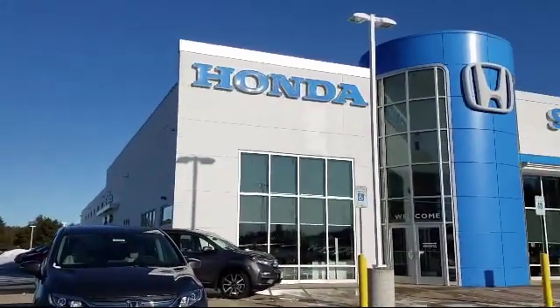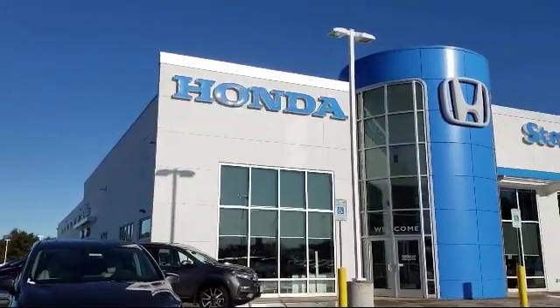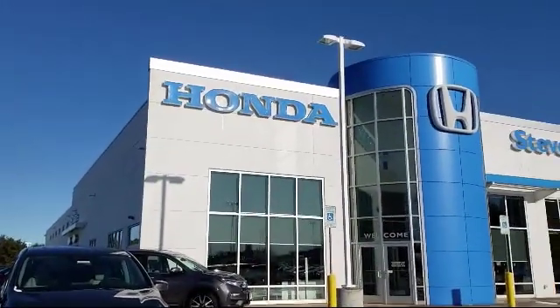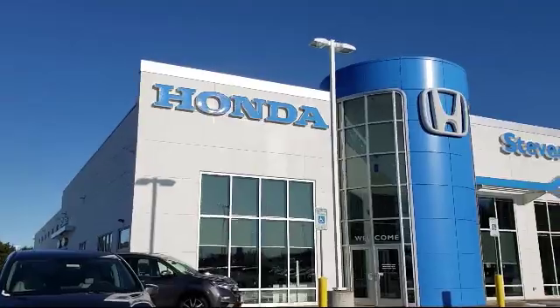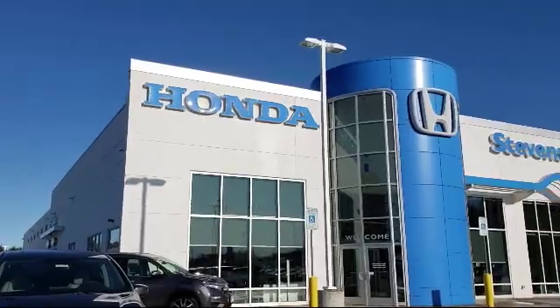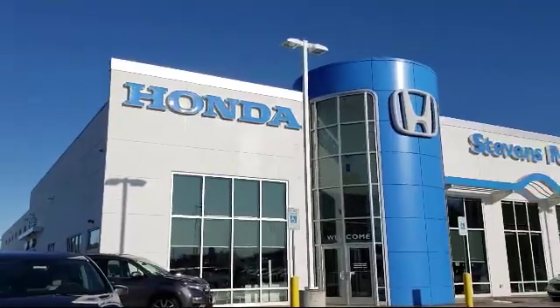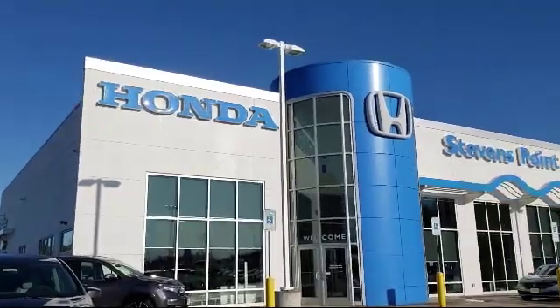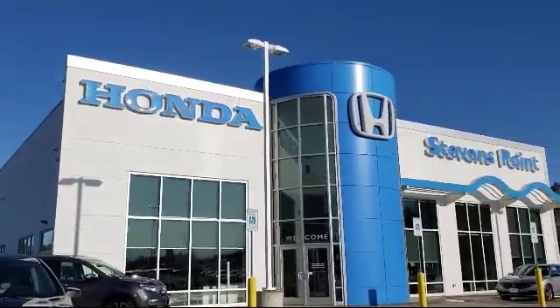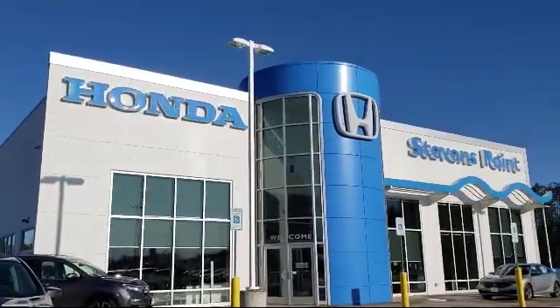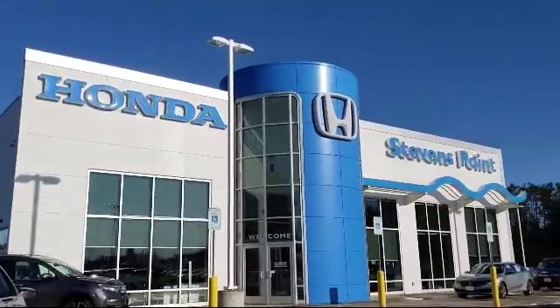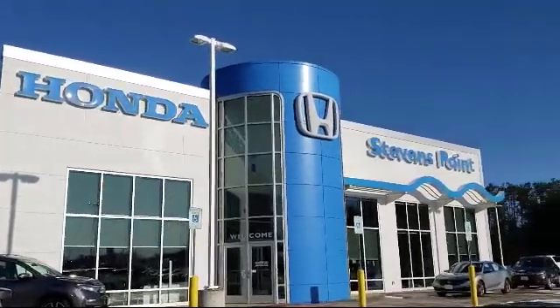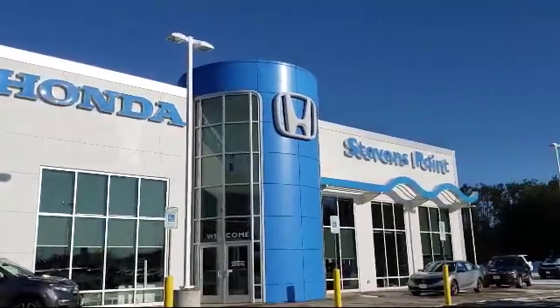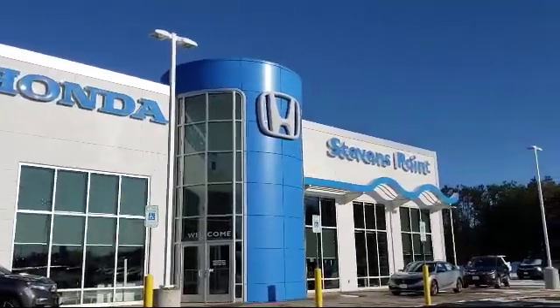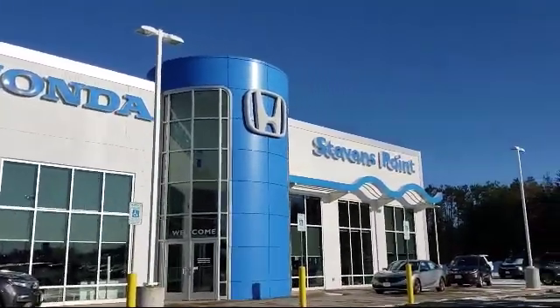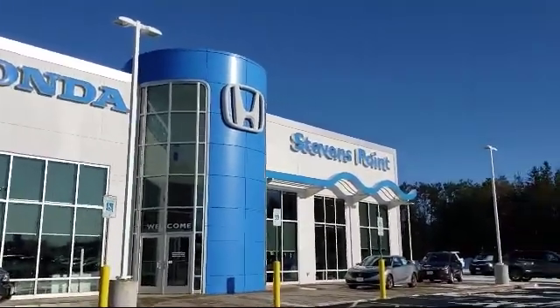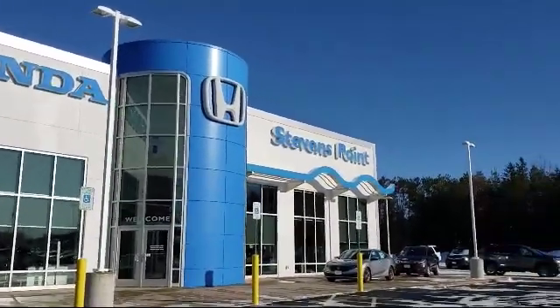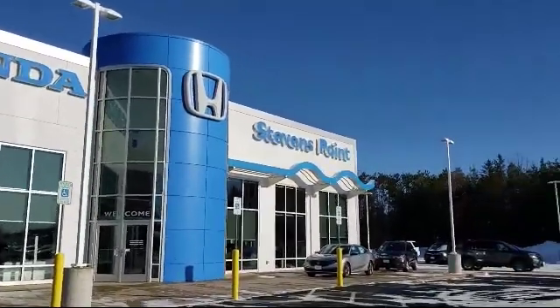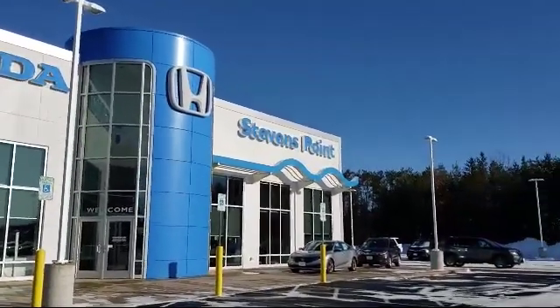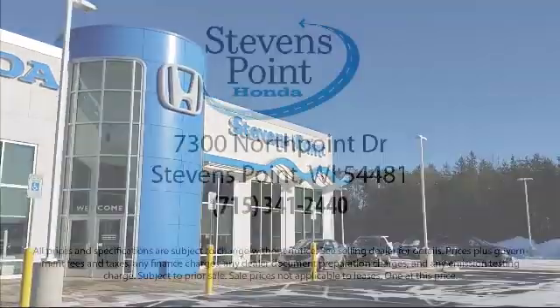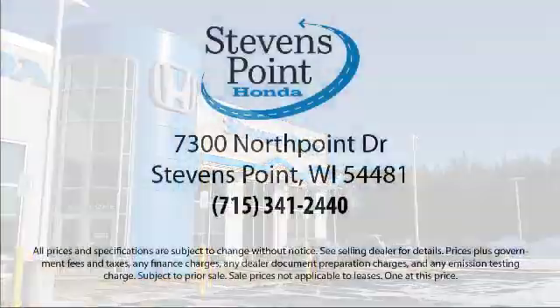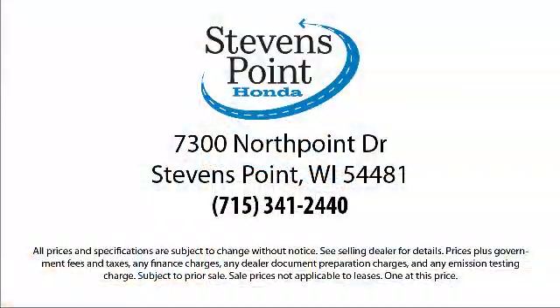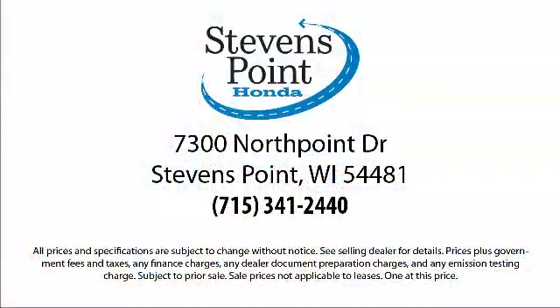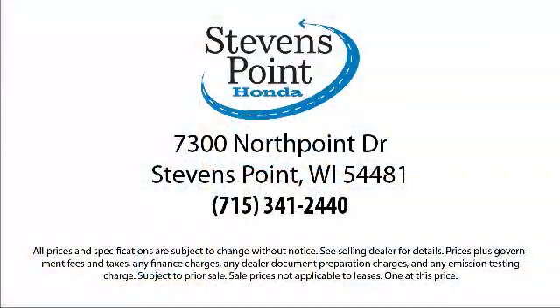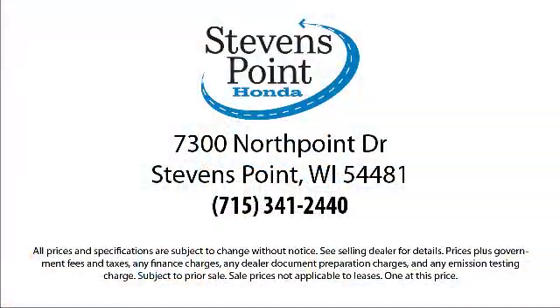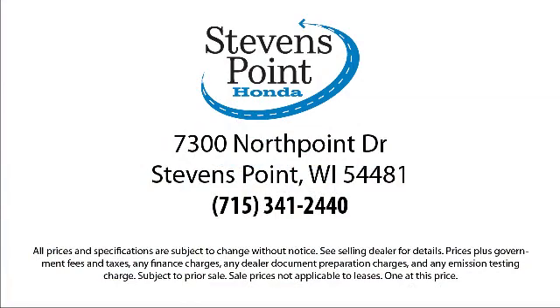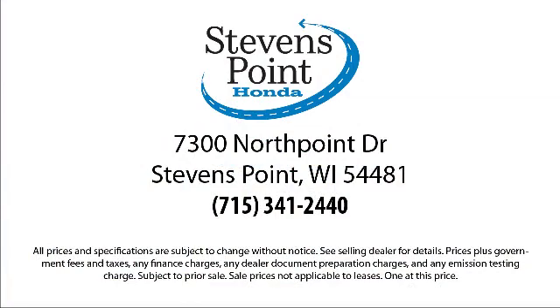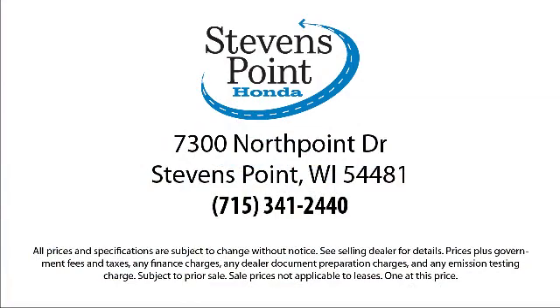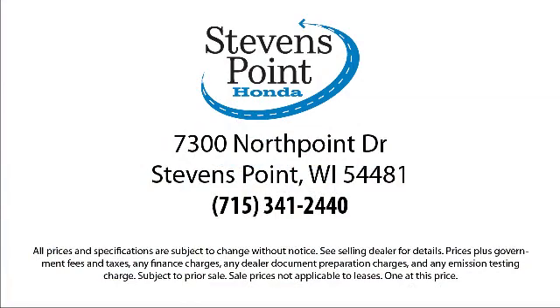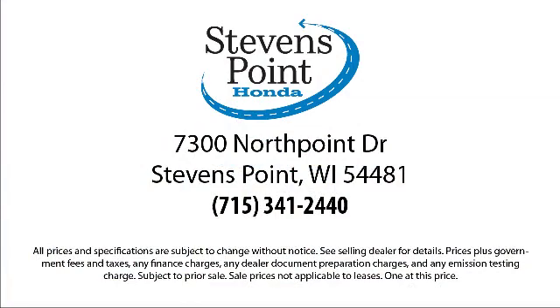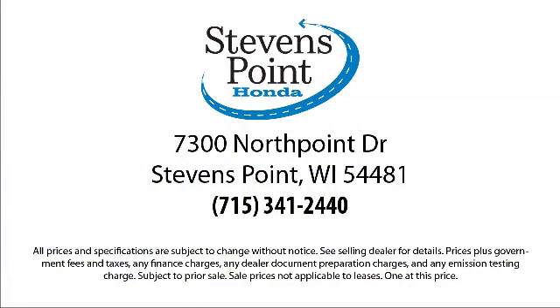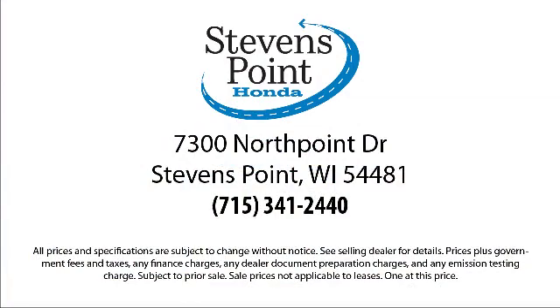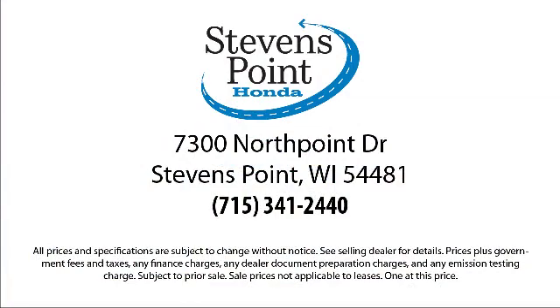So come visit us here at Stevens Point Honda, where you always win. We're located at 3700 North Point Drive in Stevens Point.